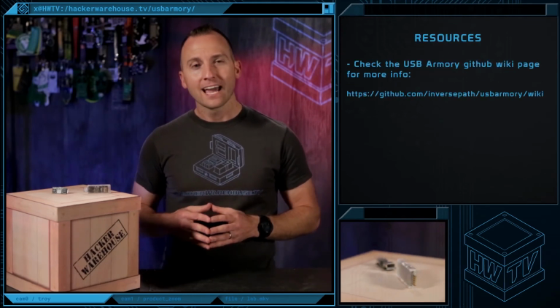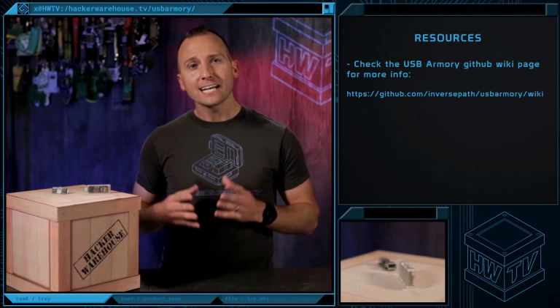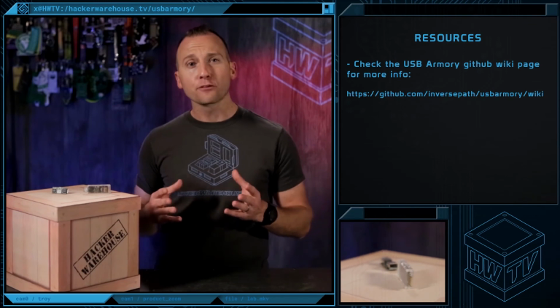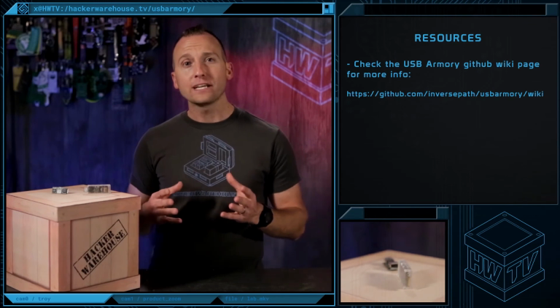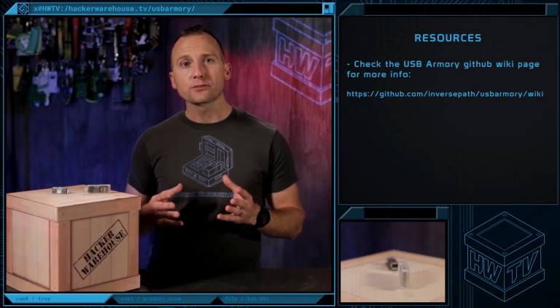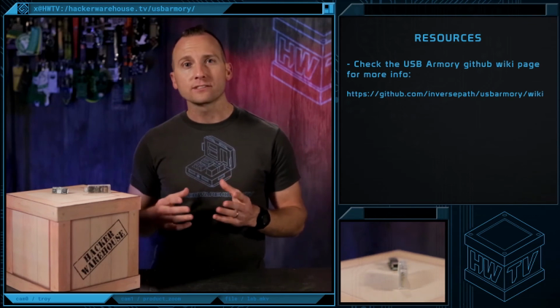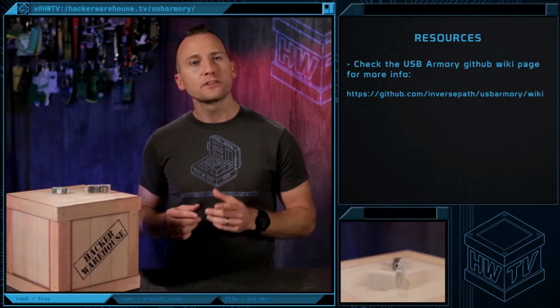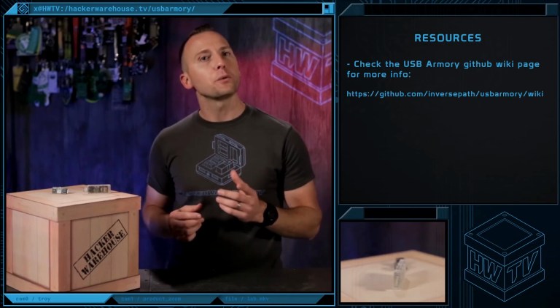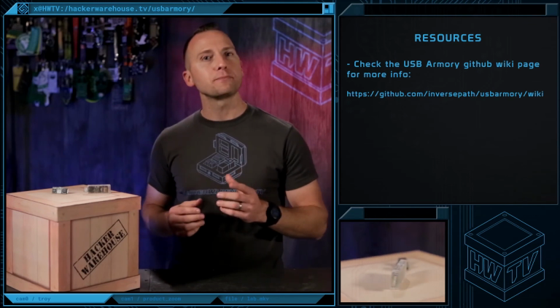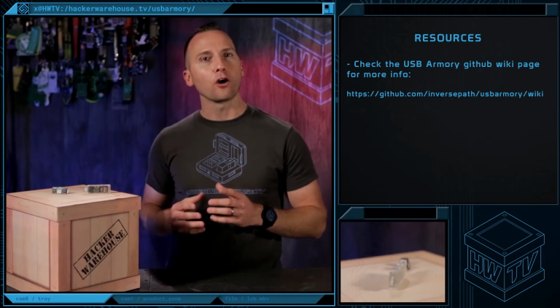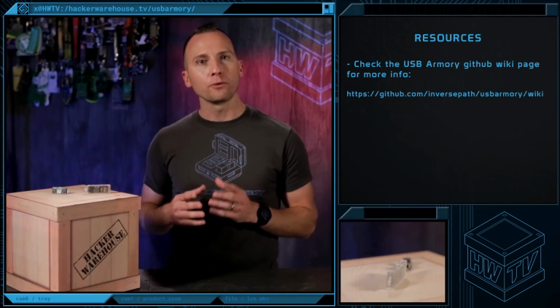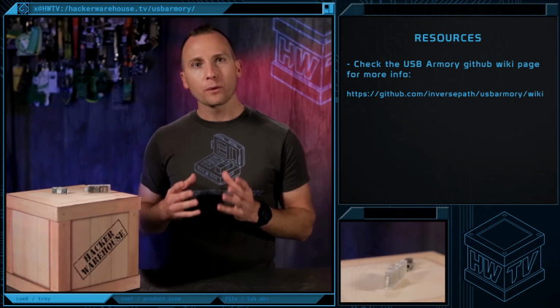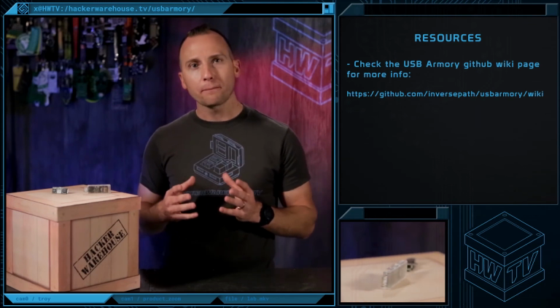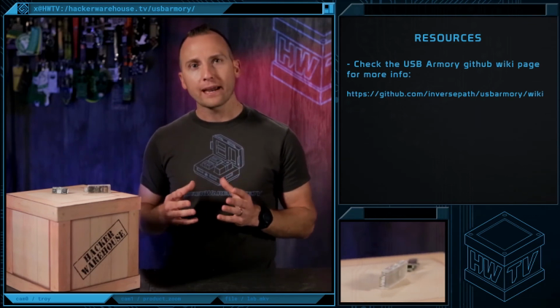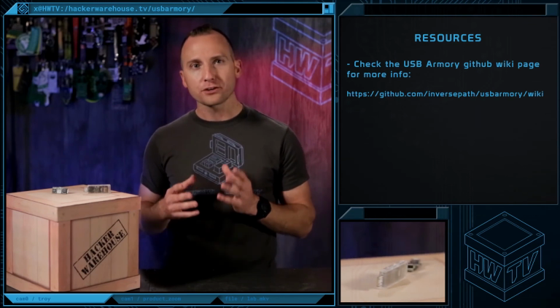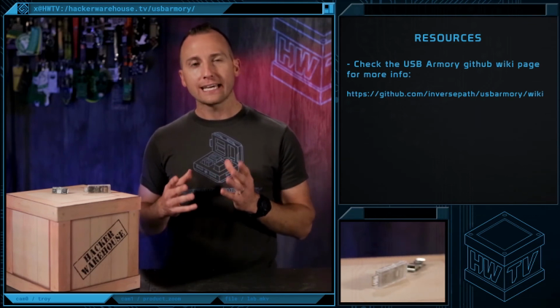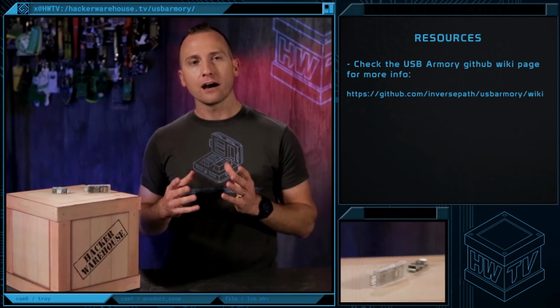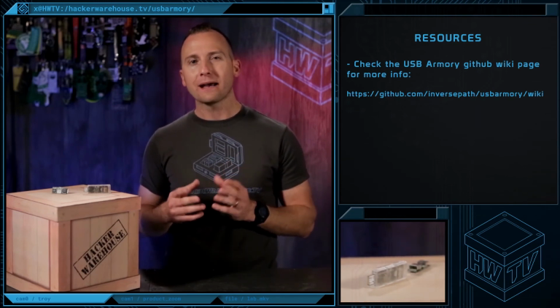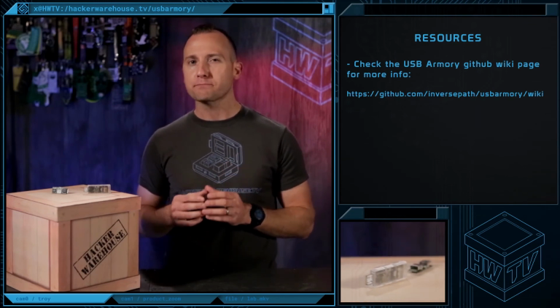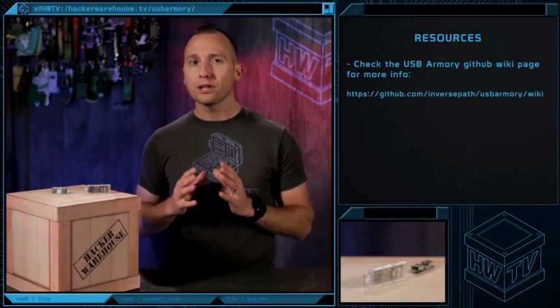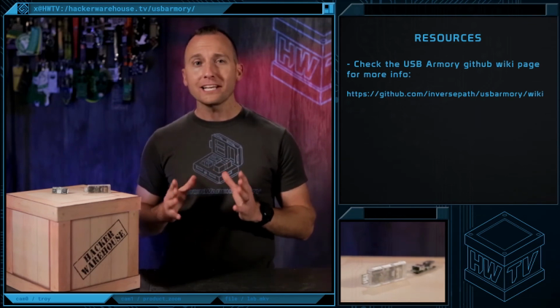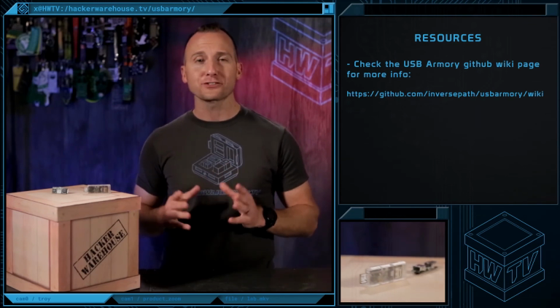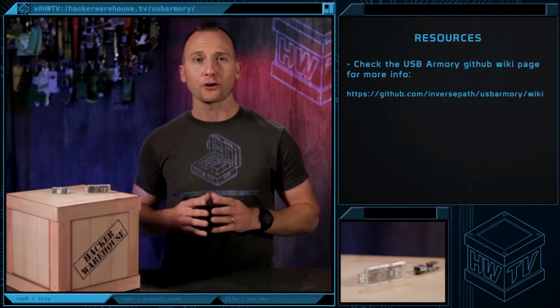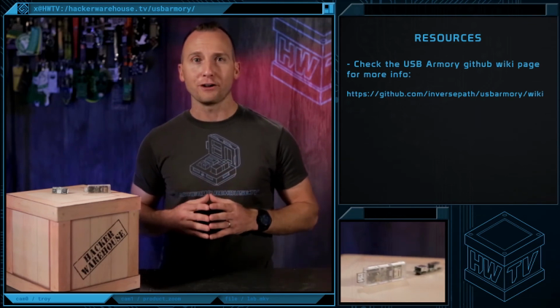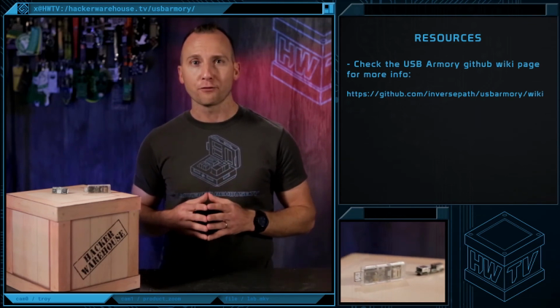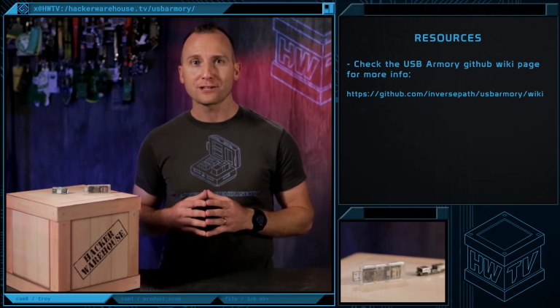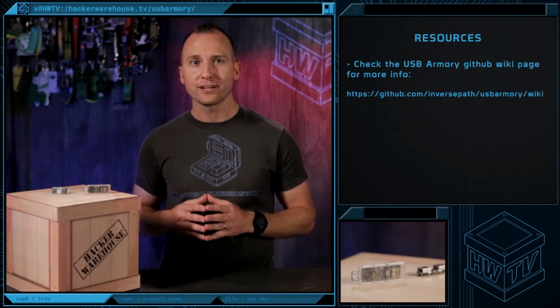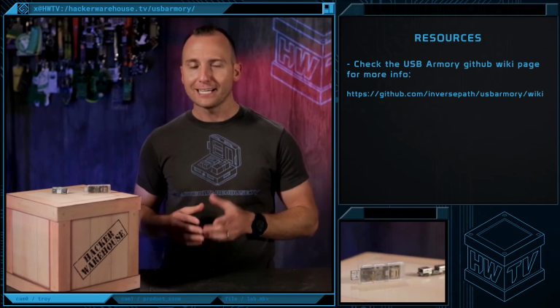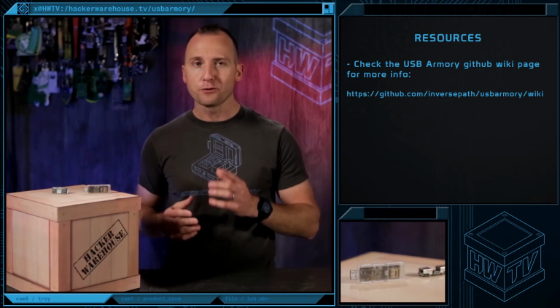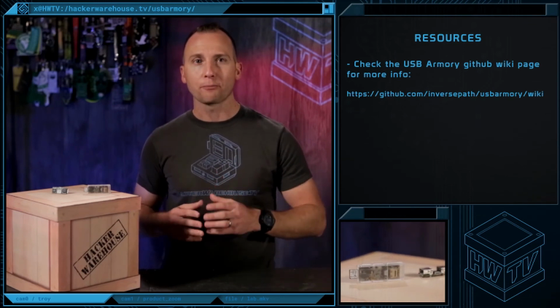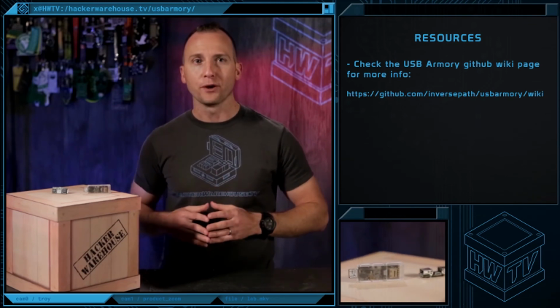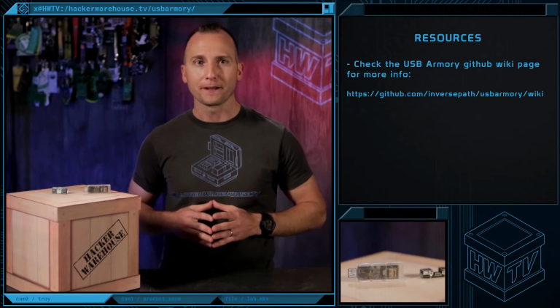As for resources, the USB Armory wiki page on GitHub has plenty of starter information to get you up and running.